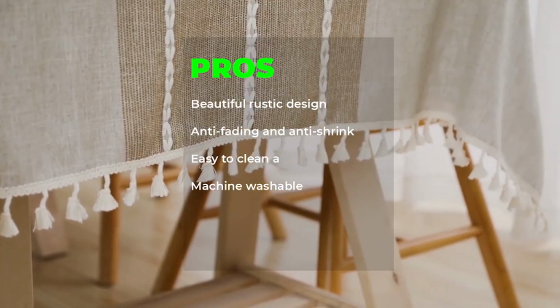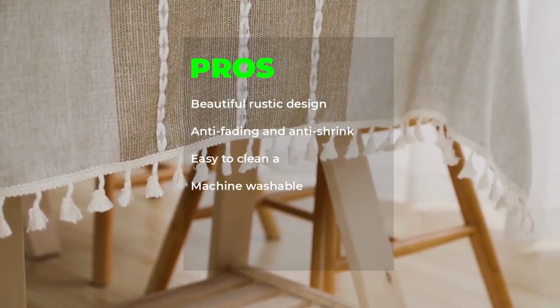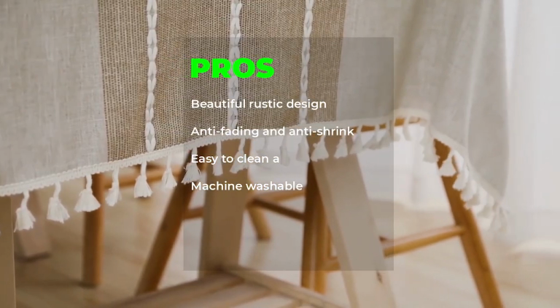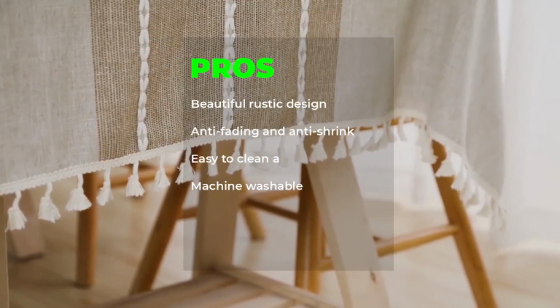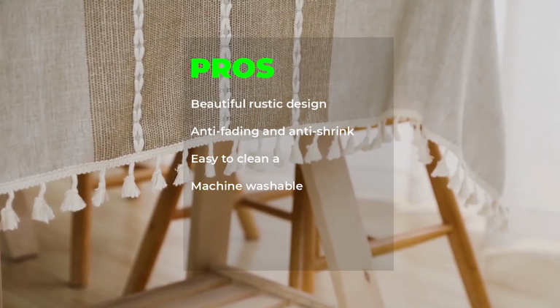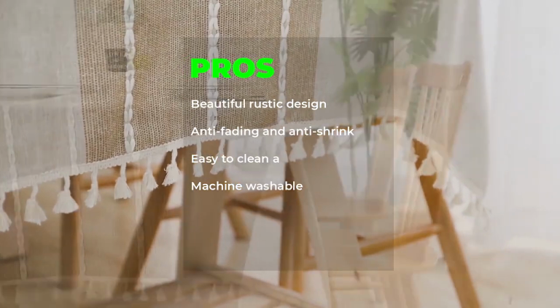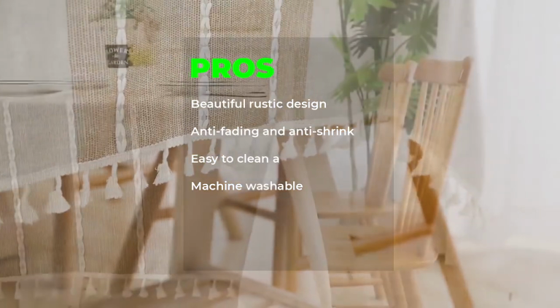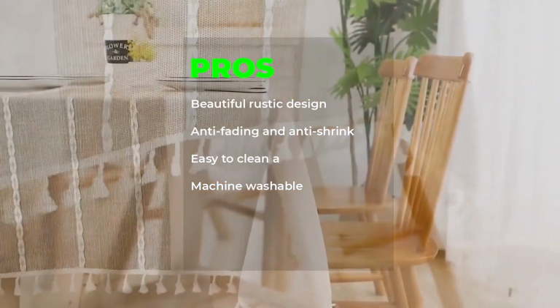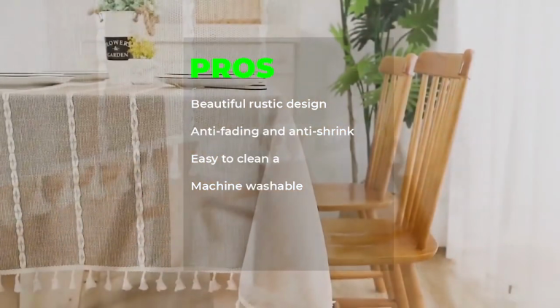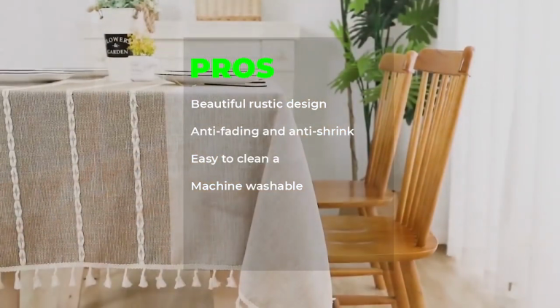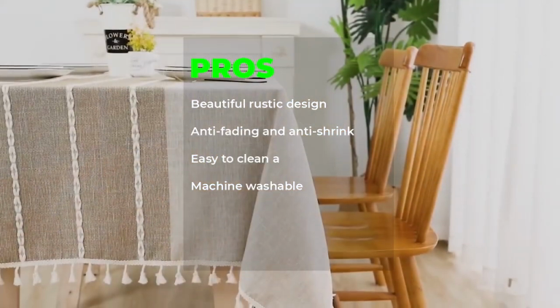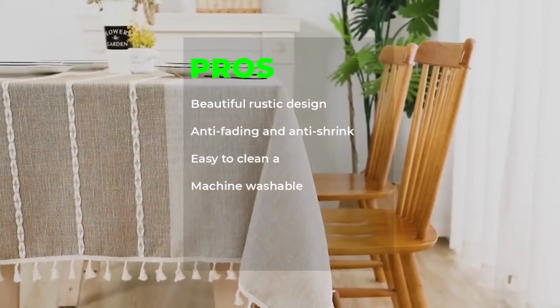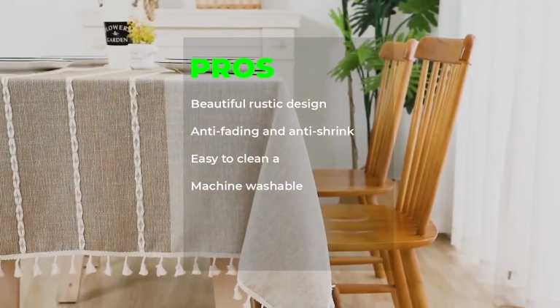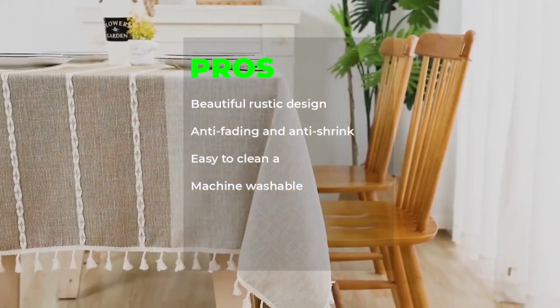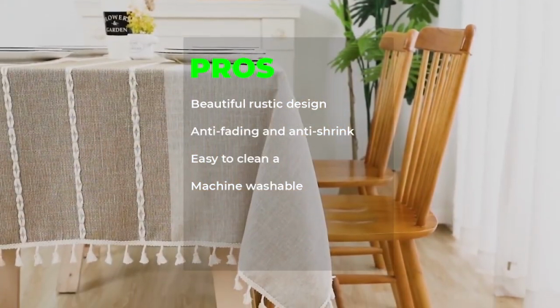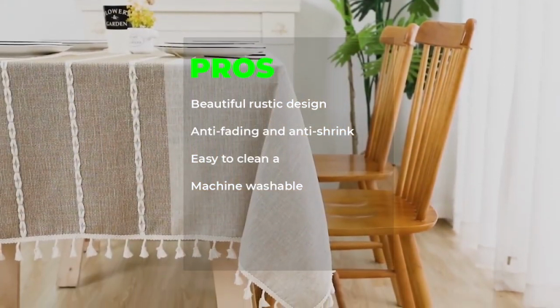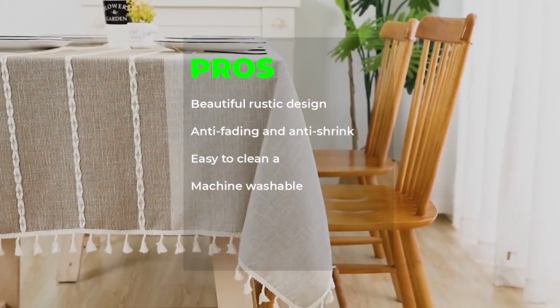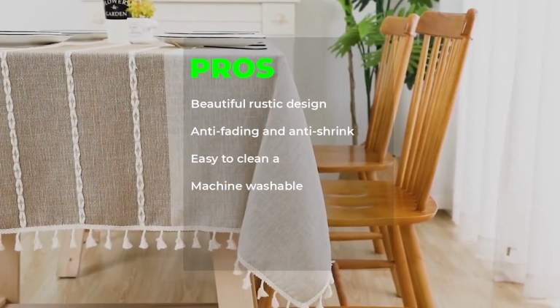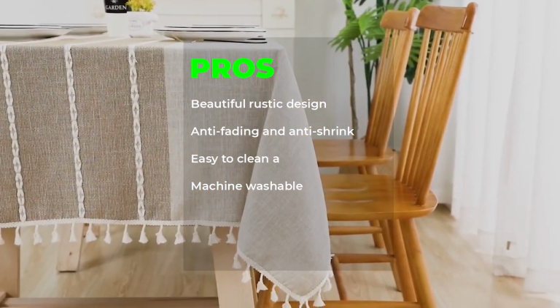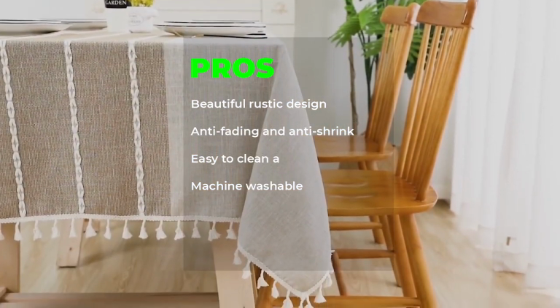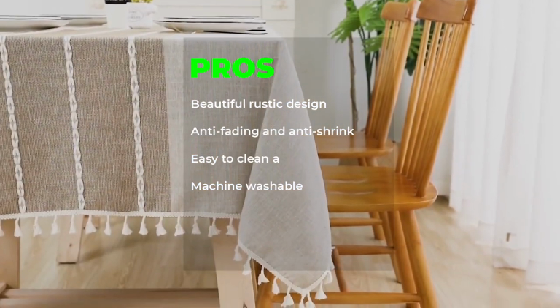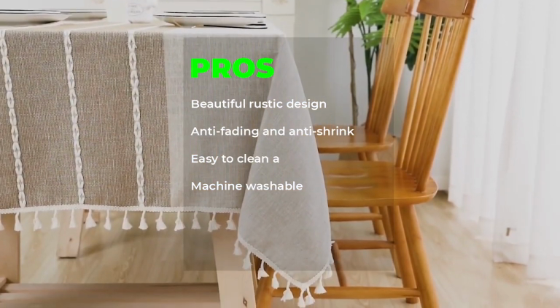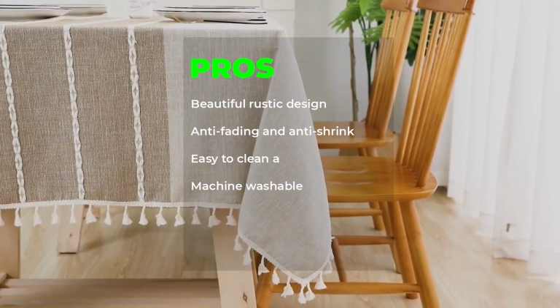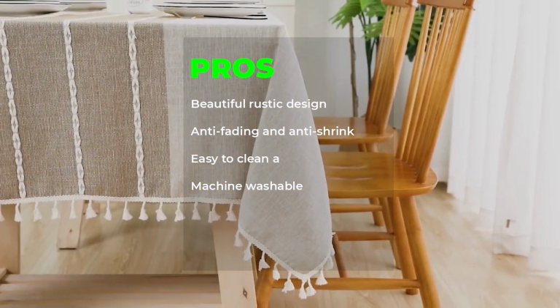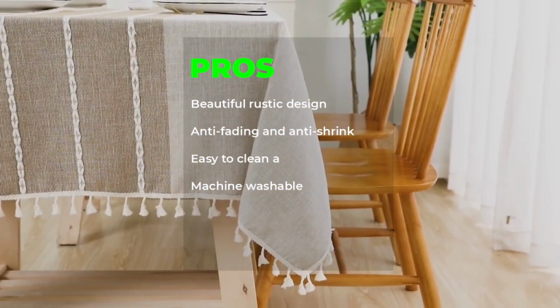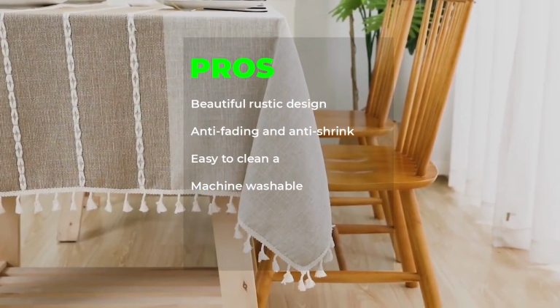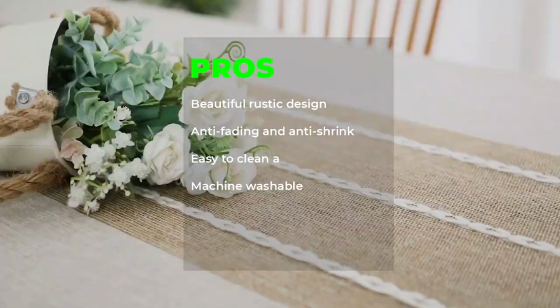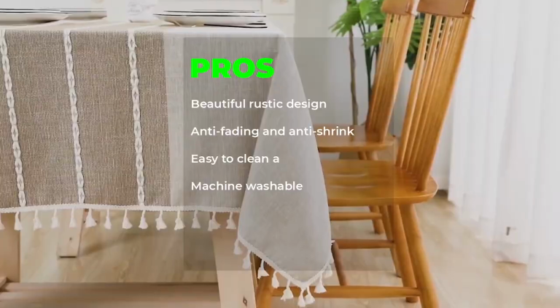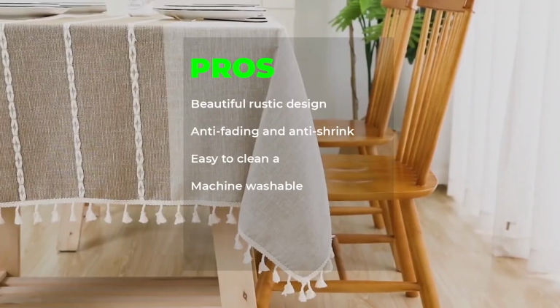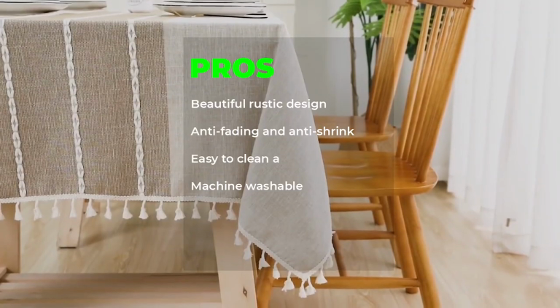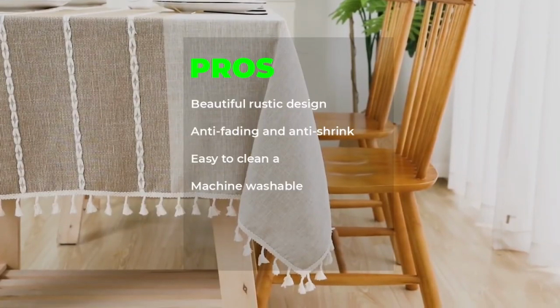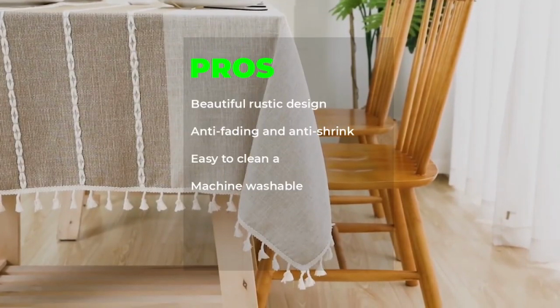Pros: Beautiful rustic design, anti-fading and anti-shrink, easy to clean, machine washable.